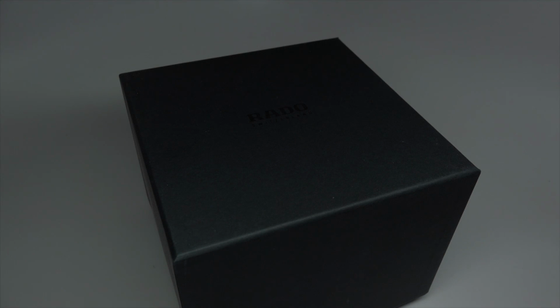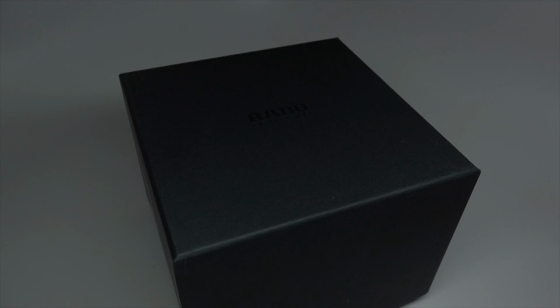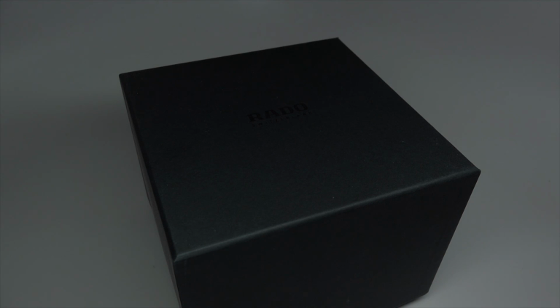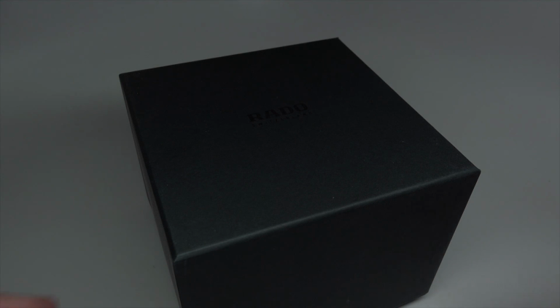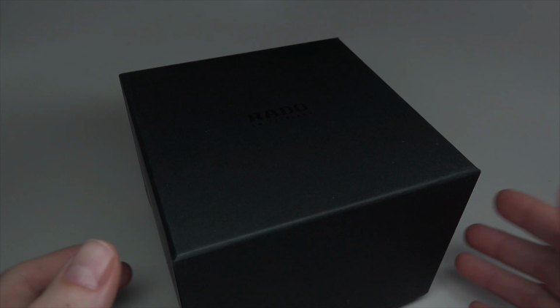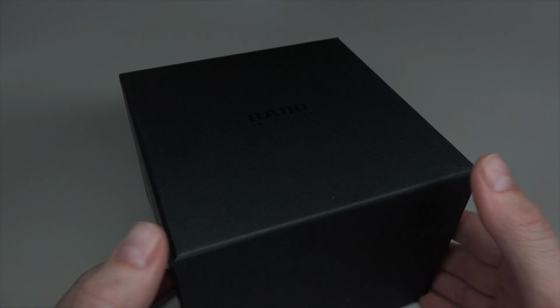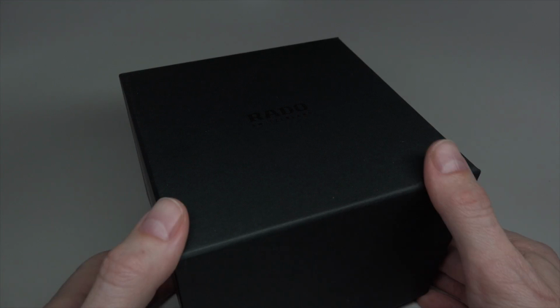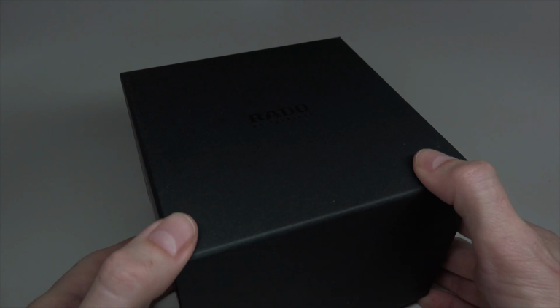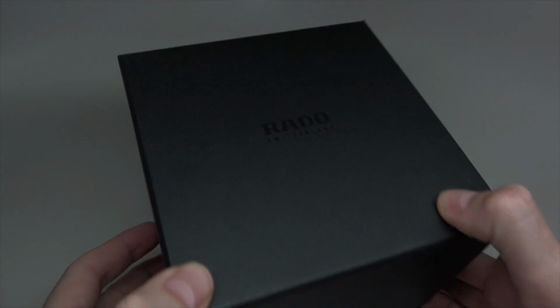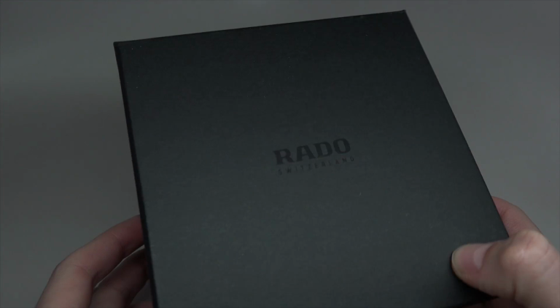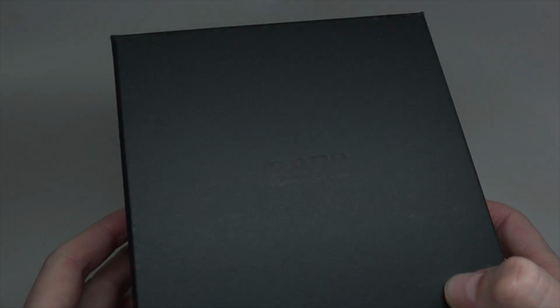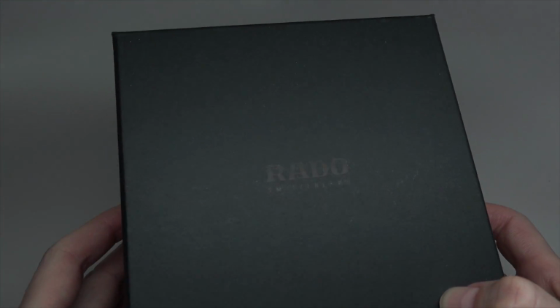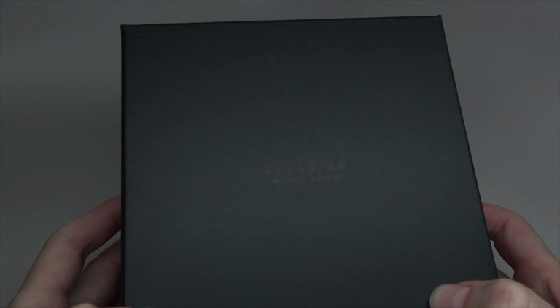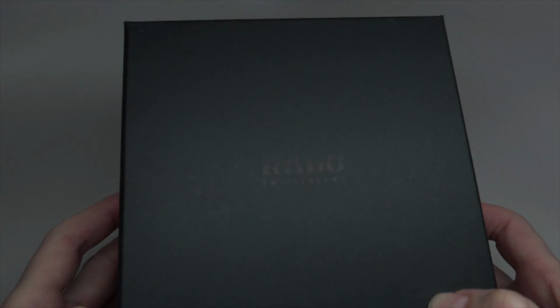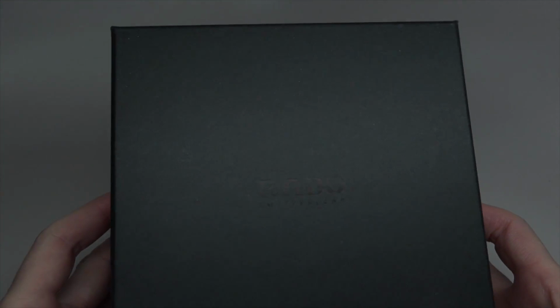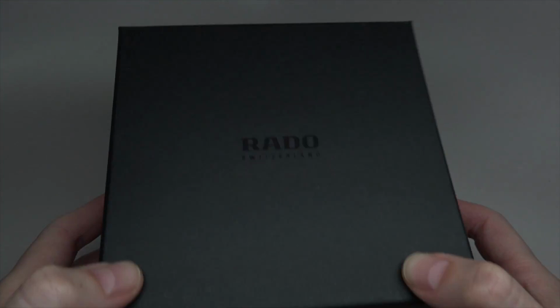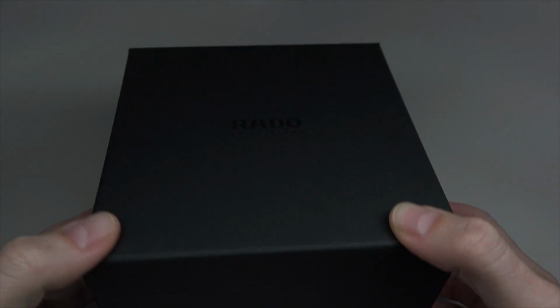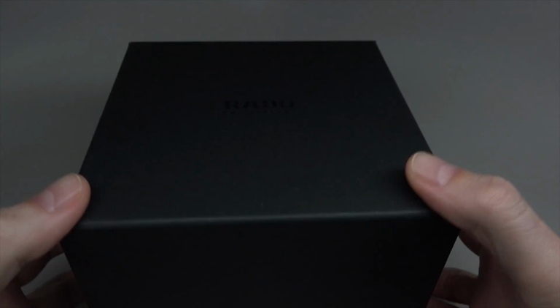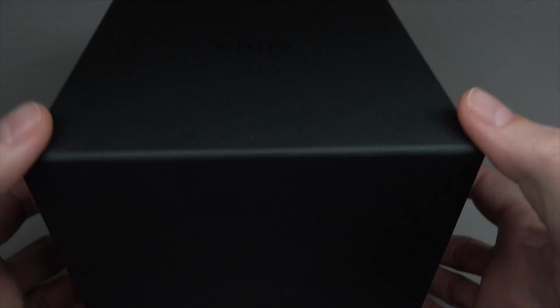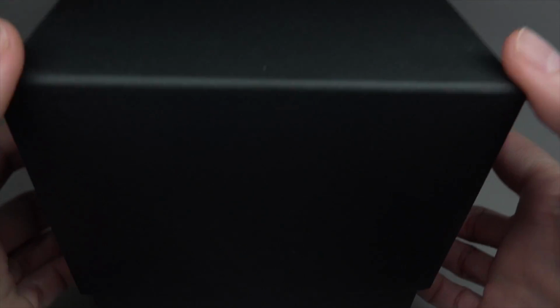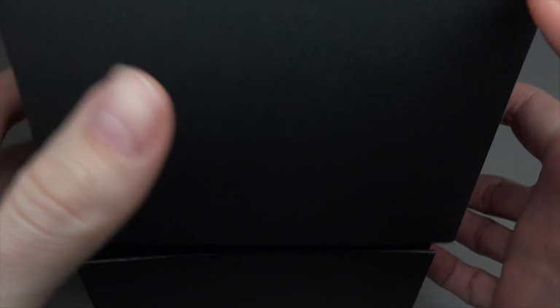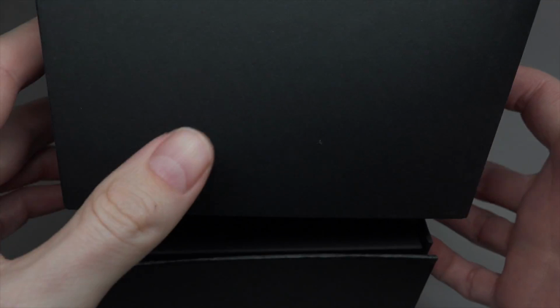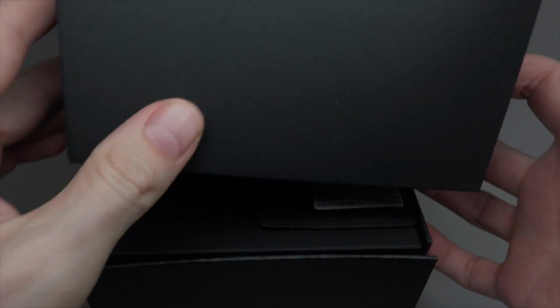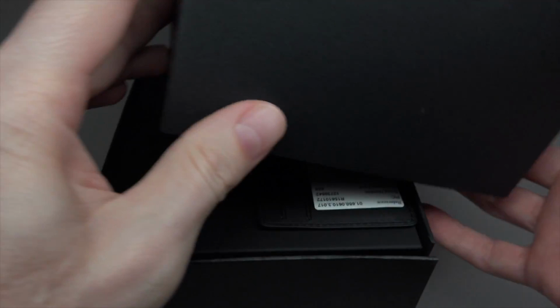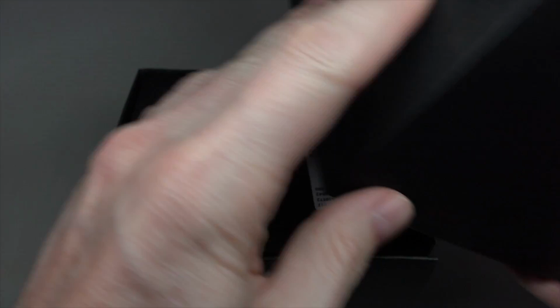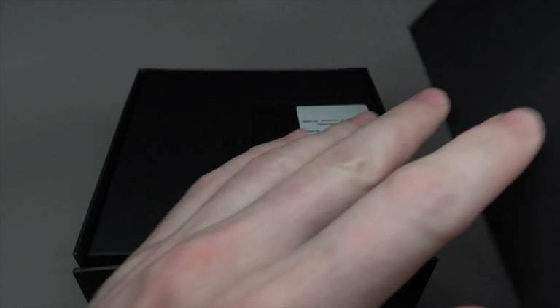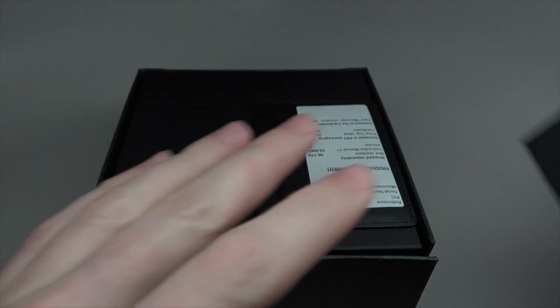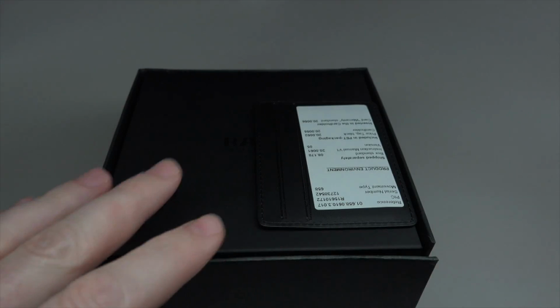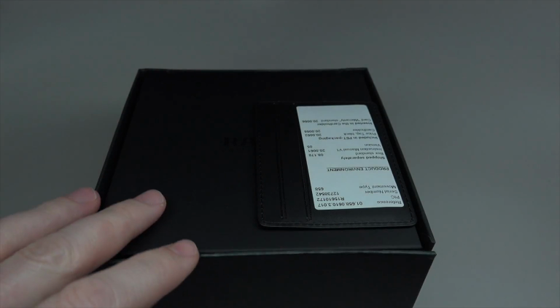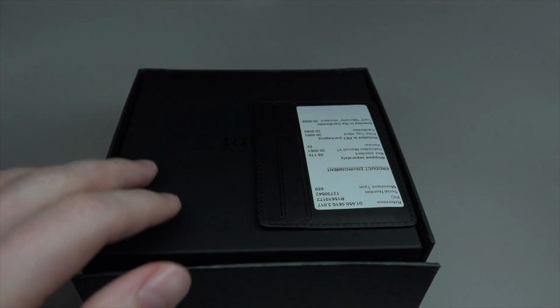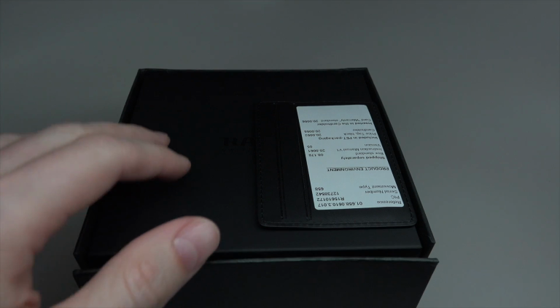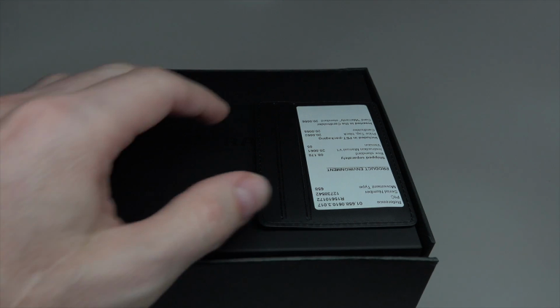Hello everybody! Today I will show you a Radar watch.